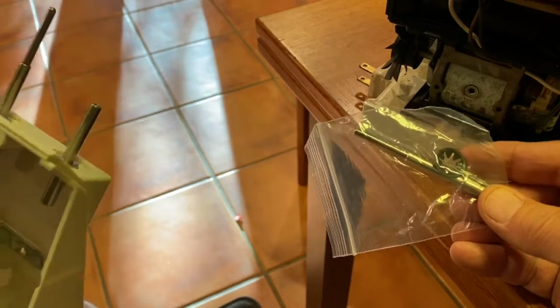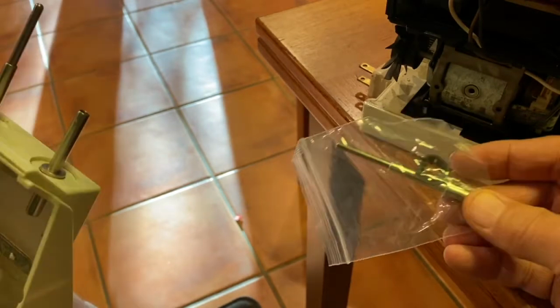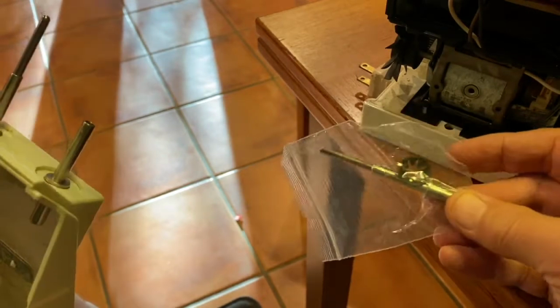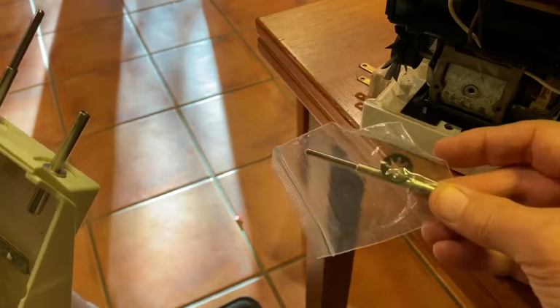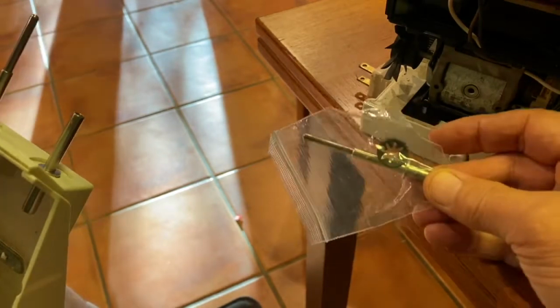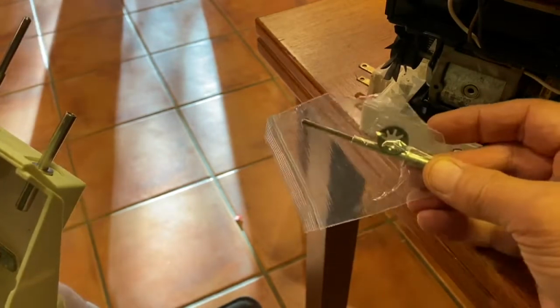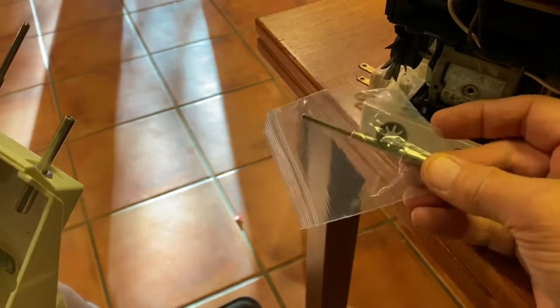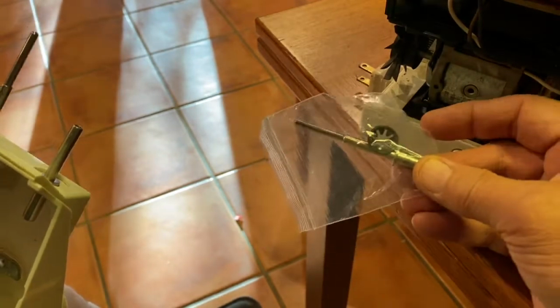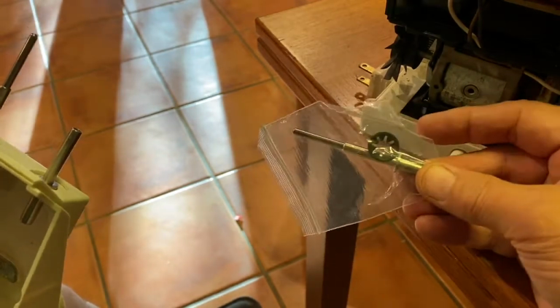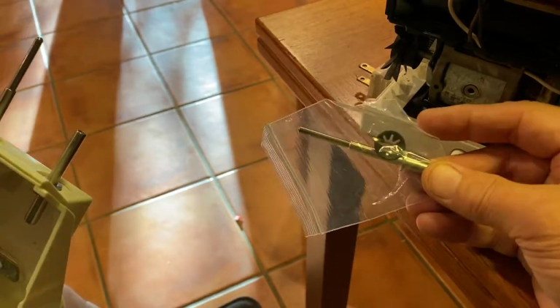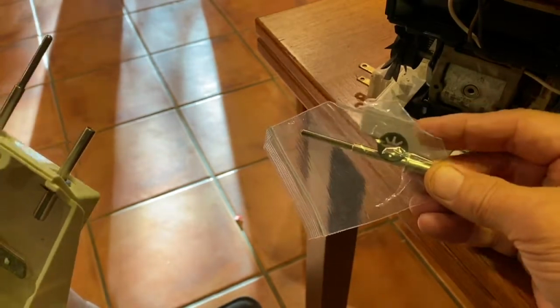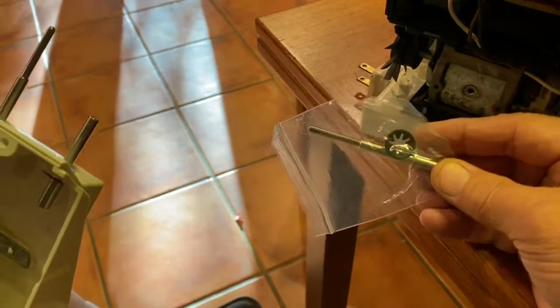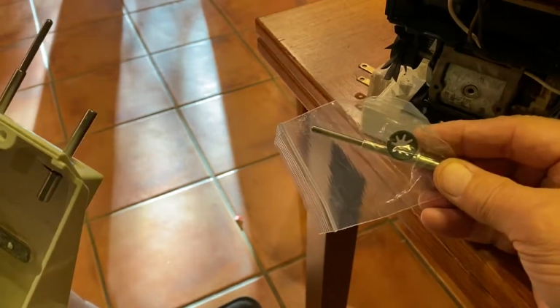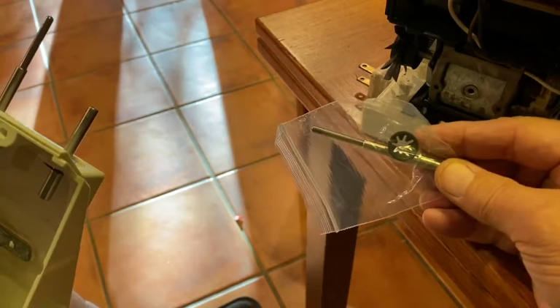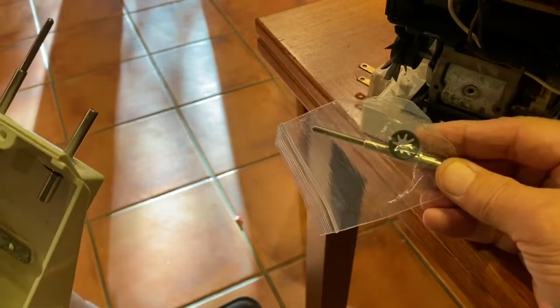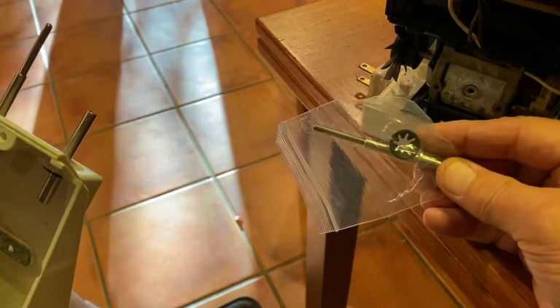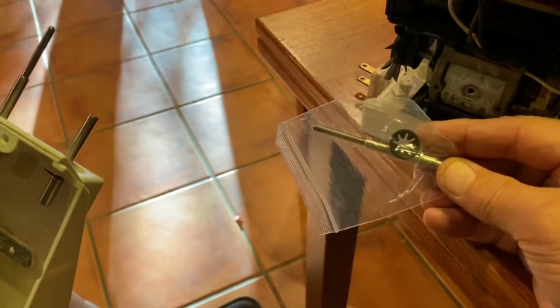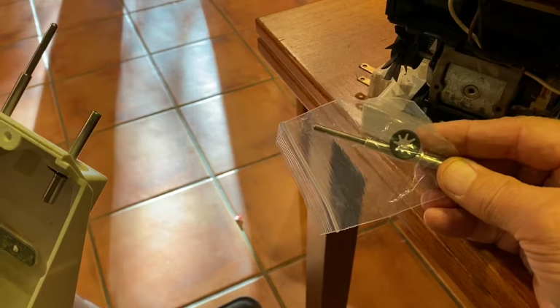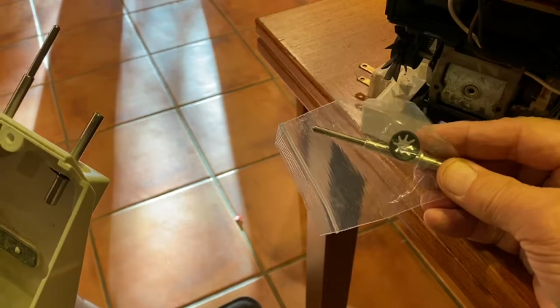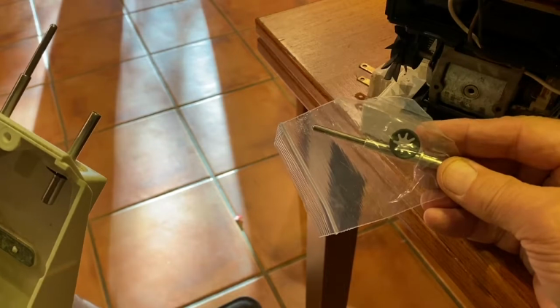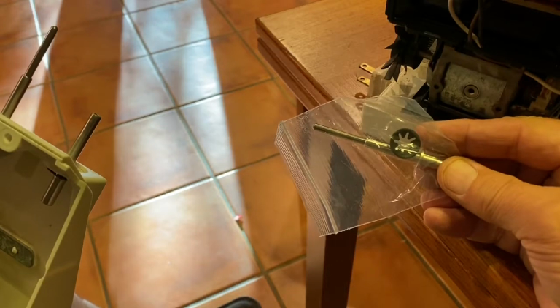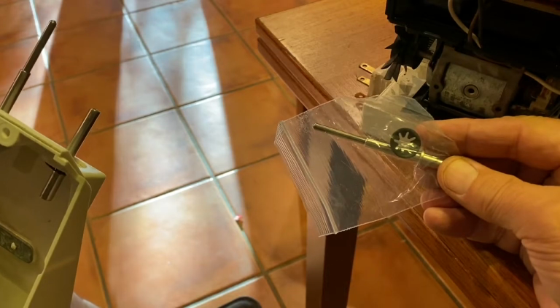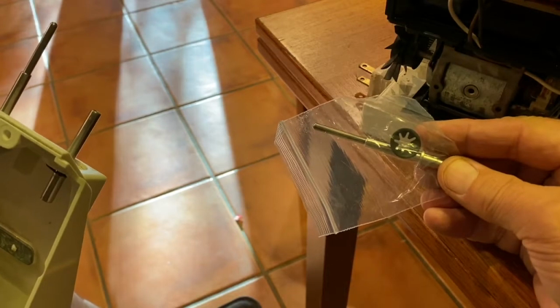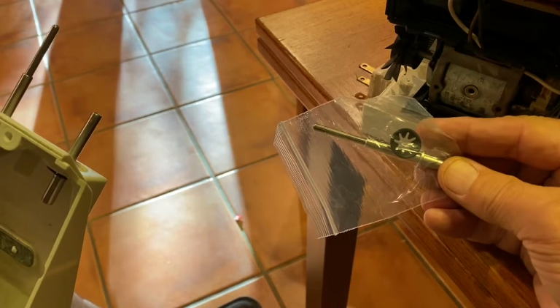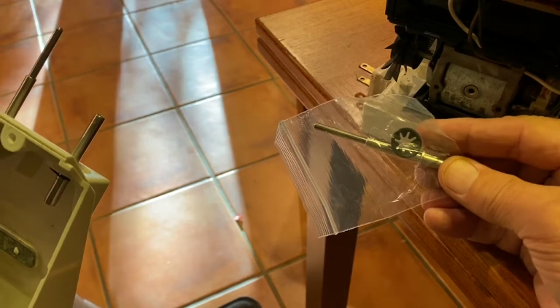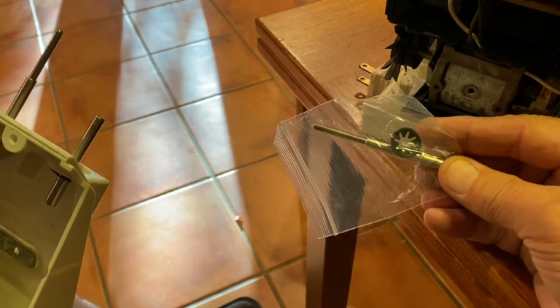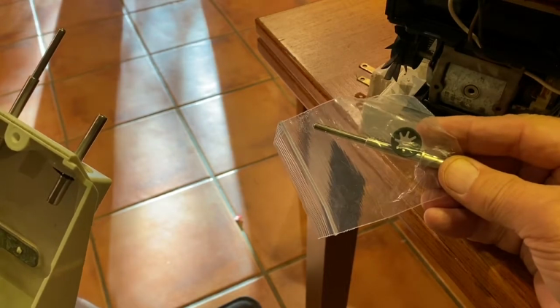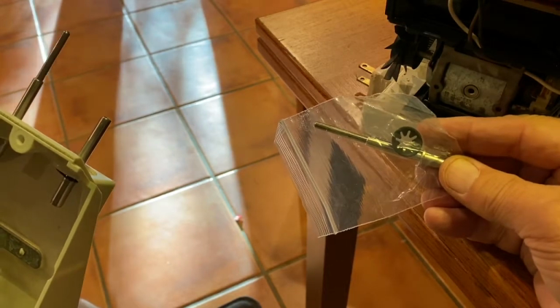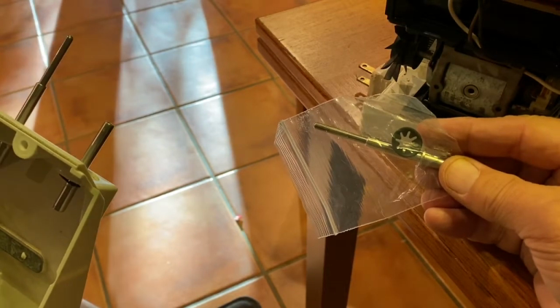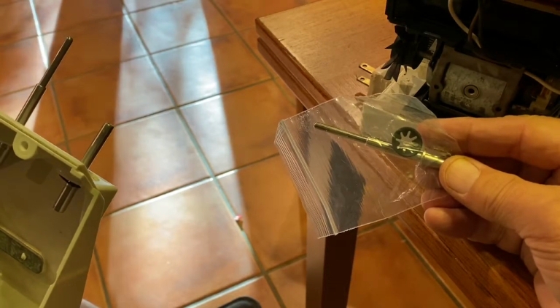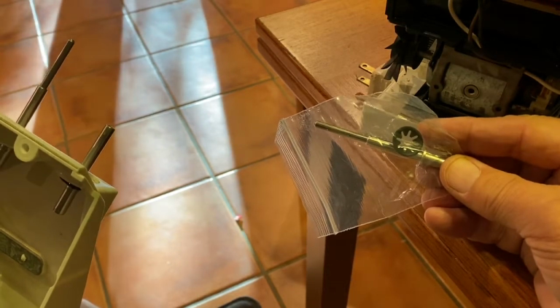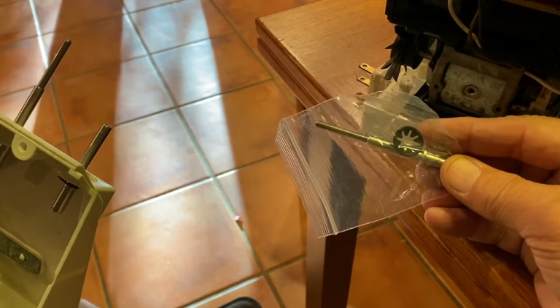I'm just going to cover how I got this loose and show you the steps.